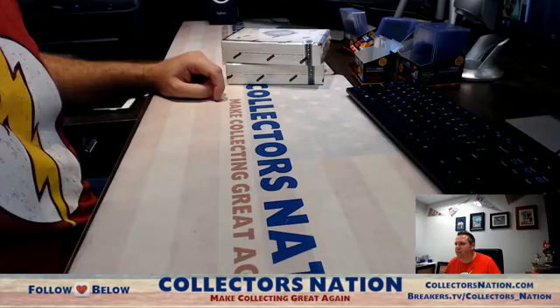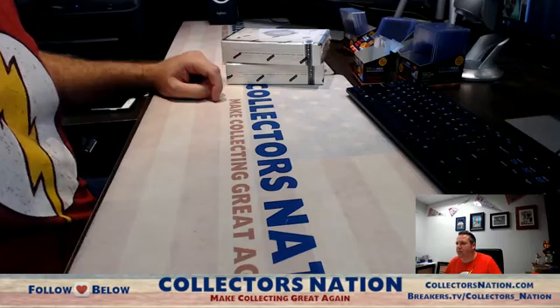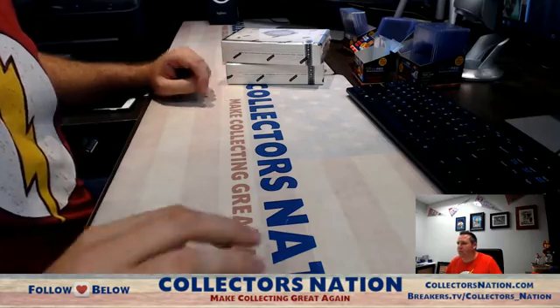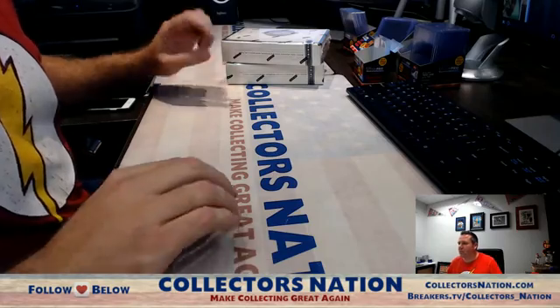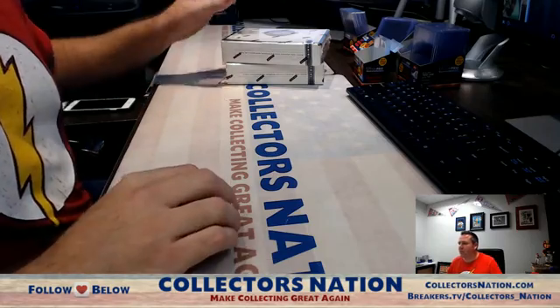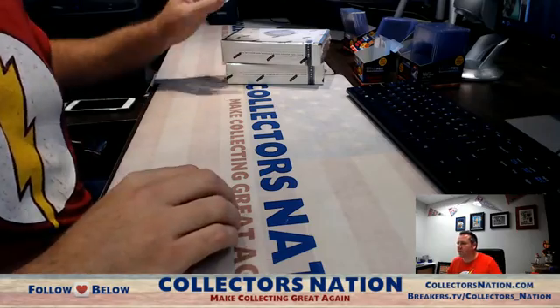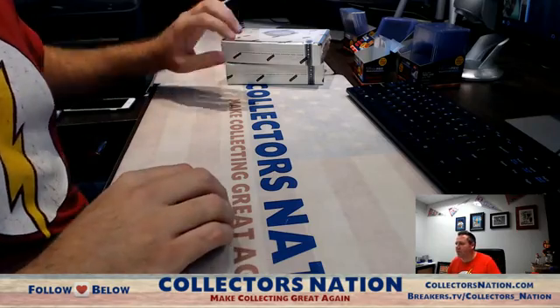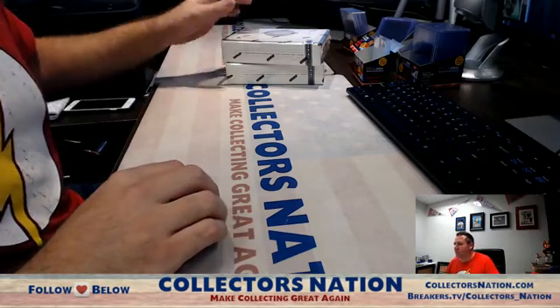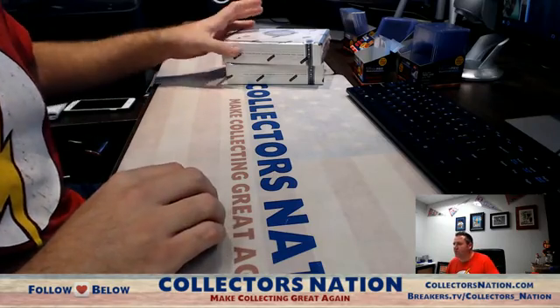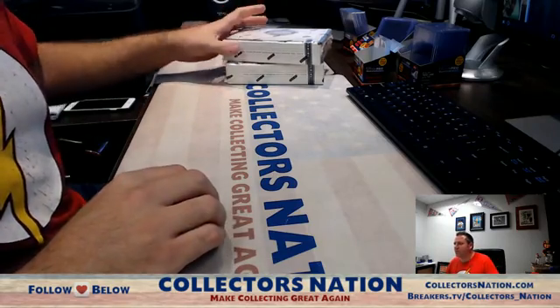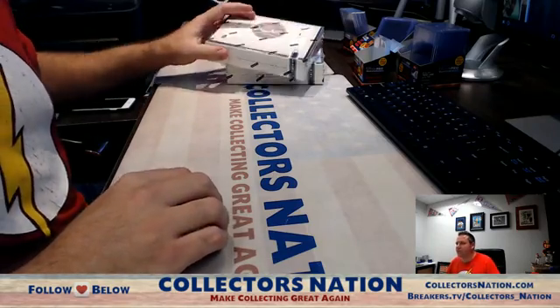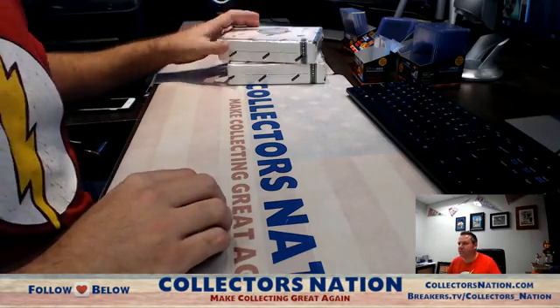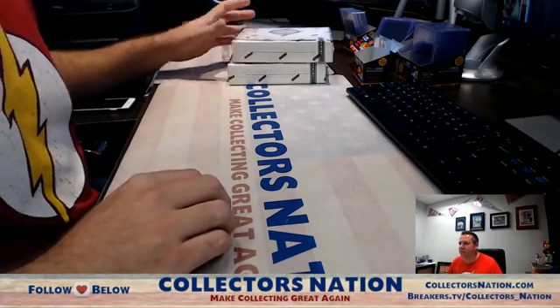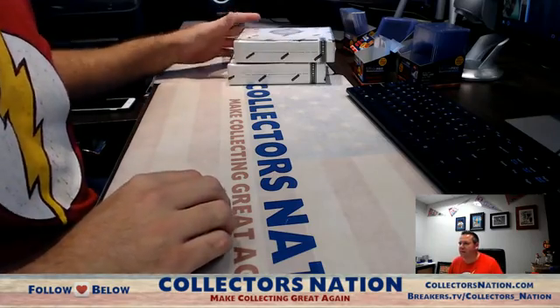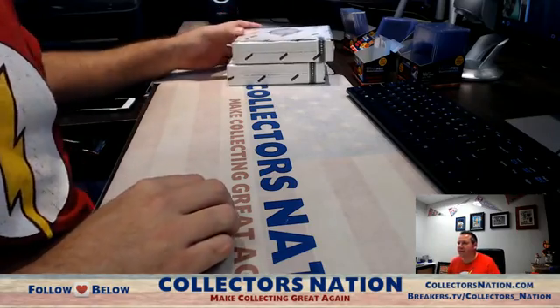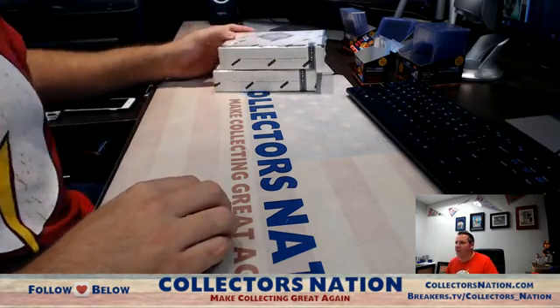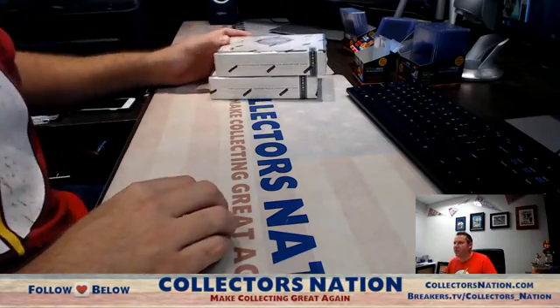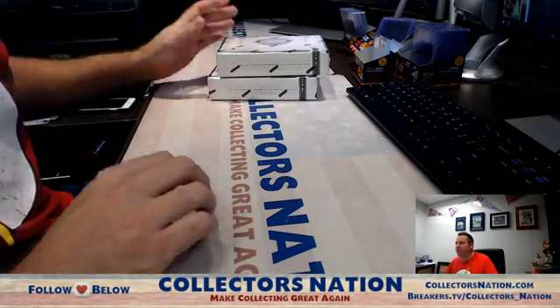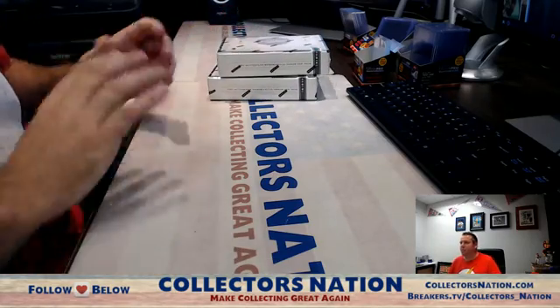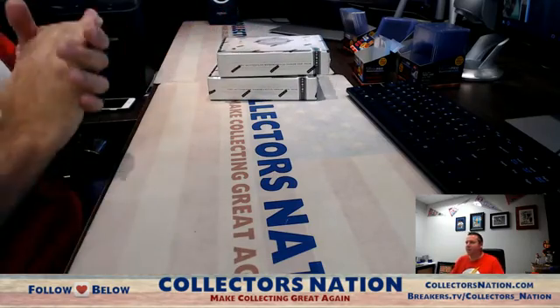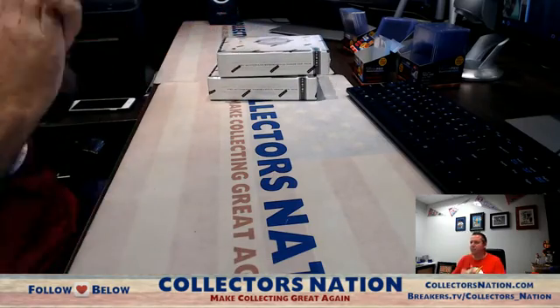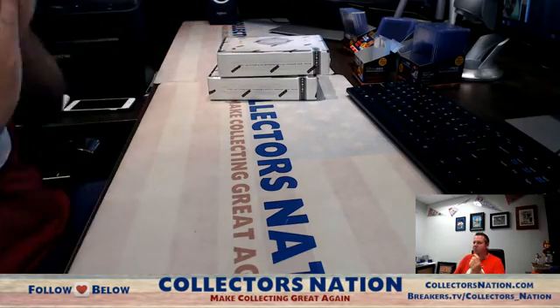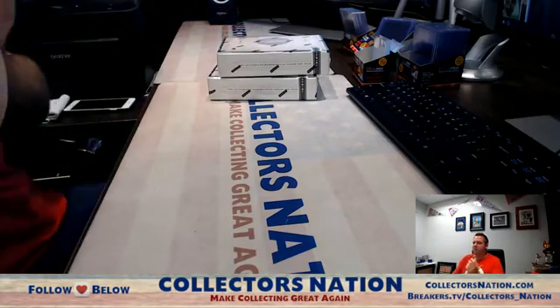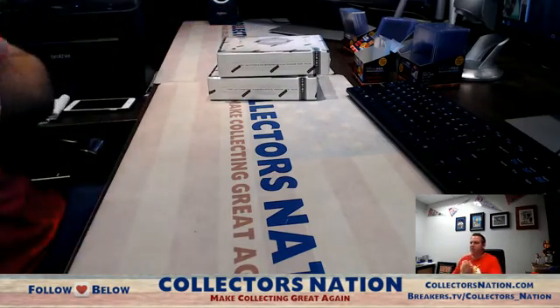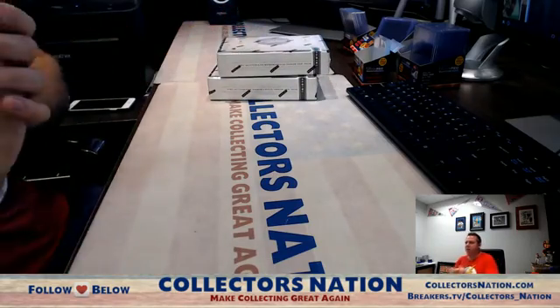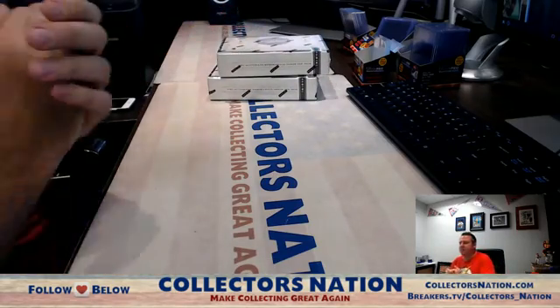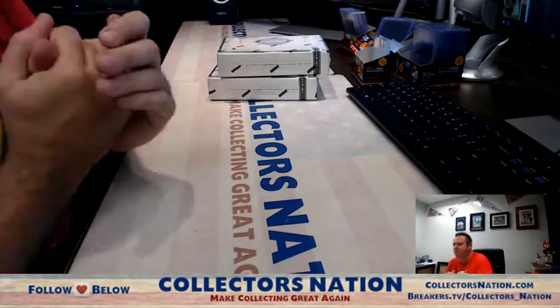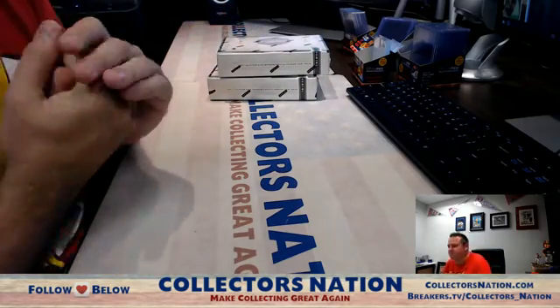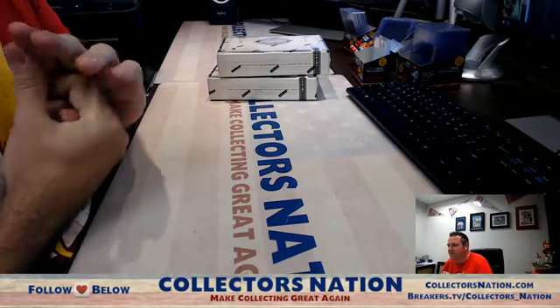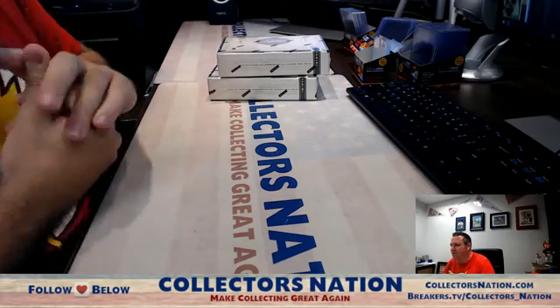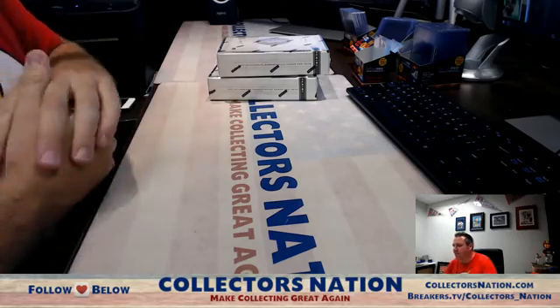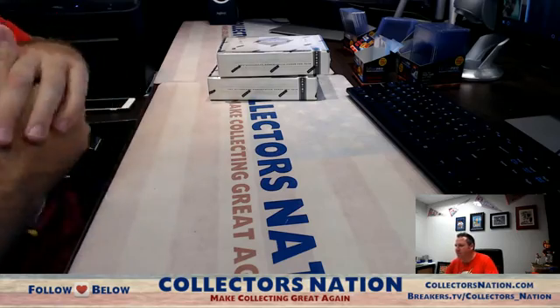What's going on everybody, Shakes here, CollectorsNation.com. We got a one box personal here of Prime Cuts Baseball 2012.